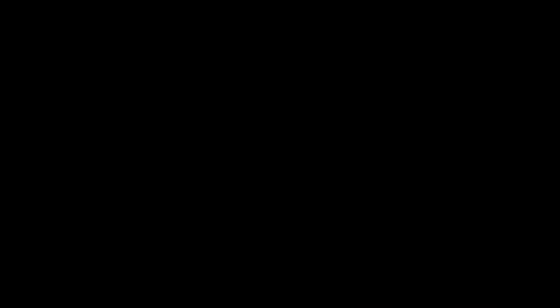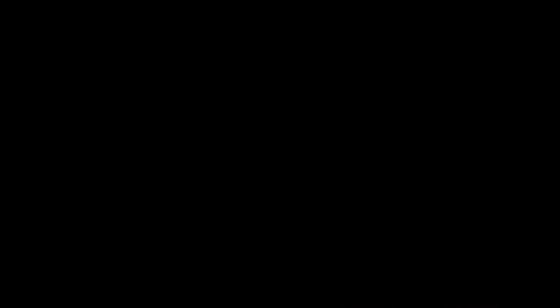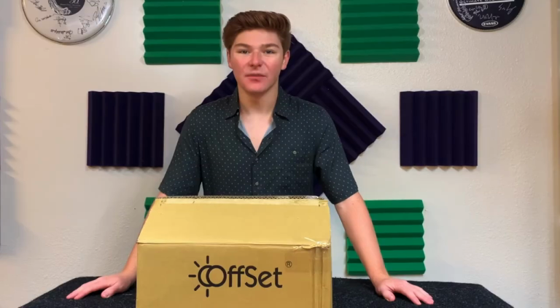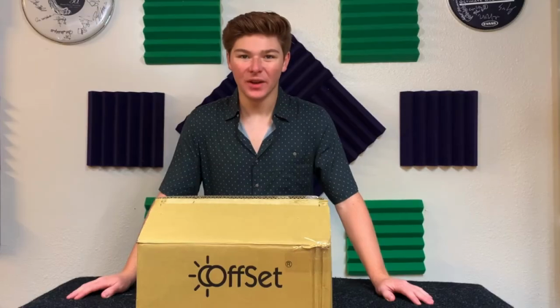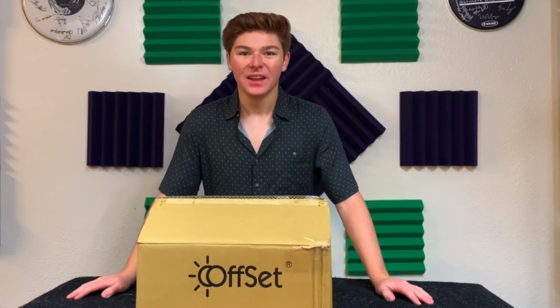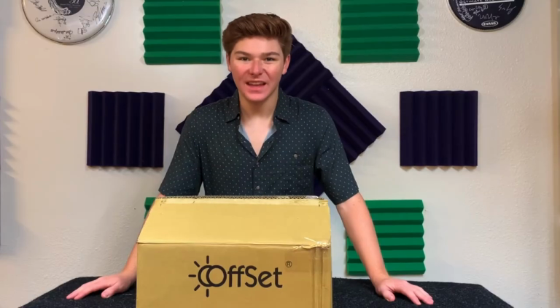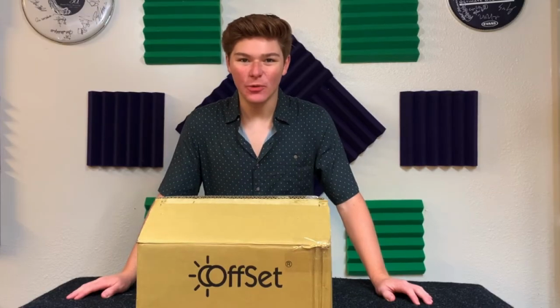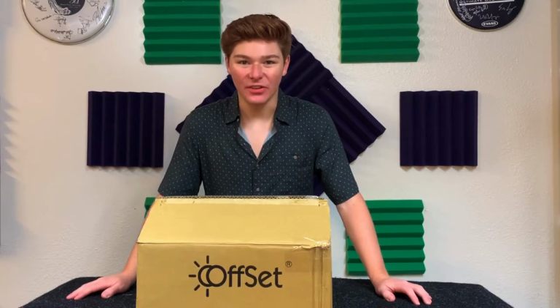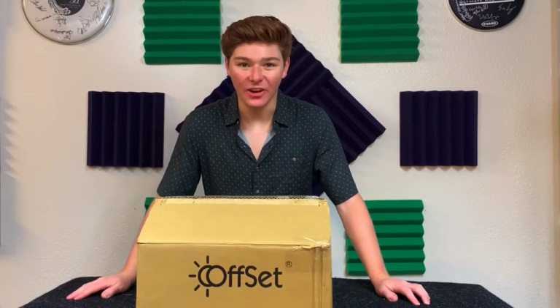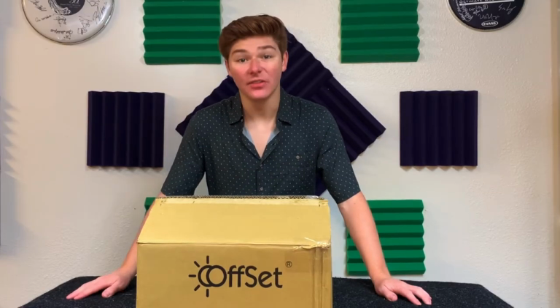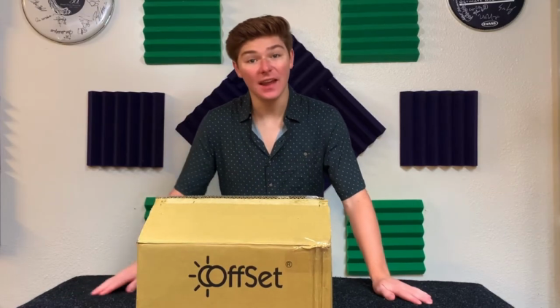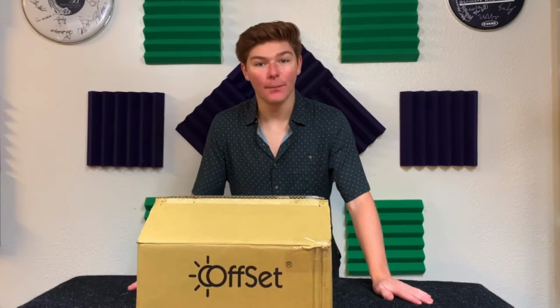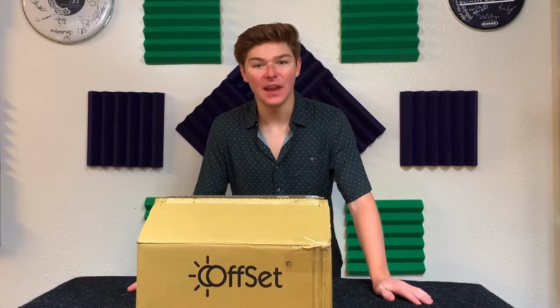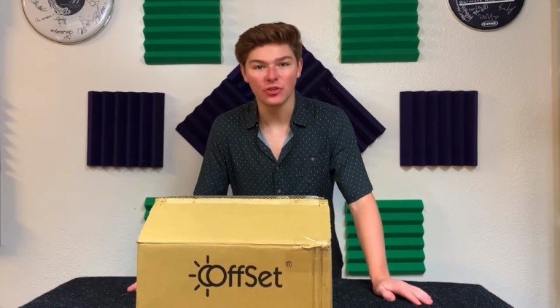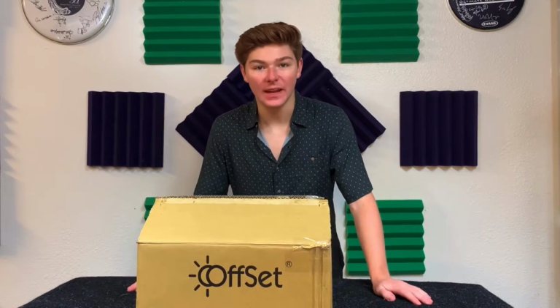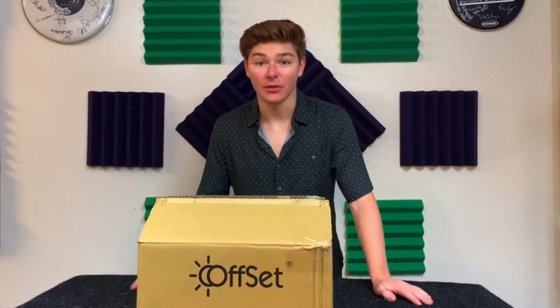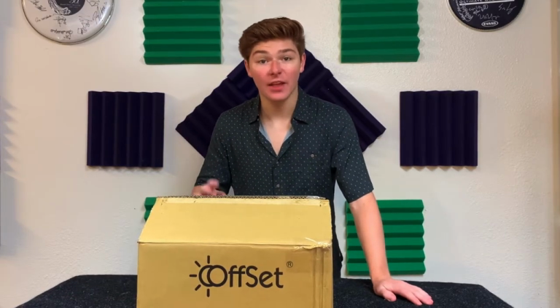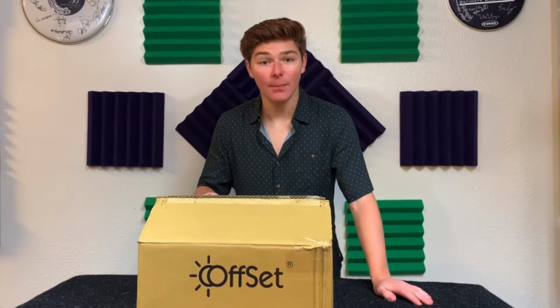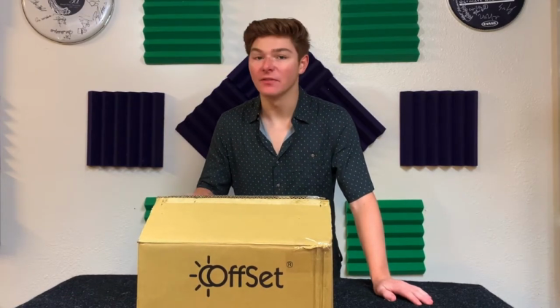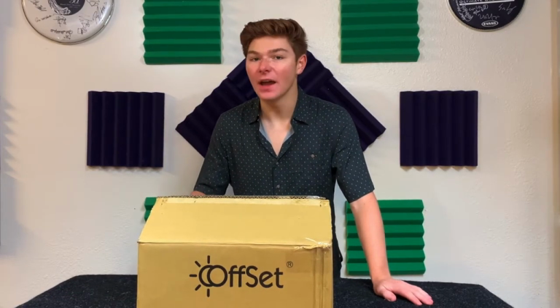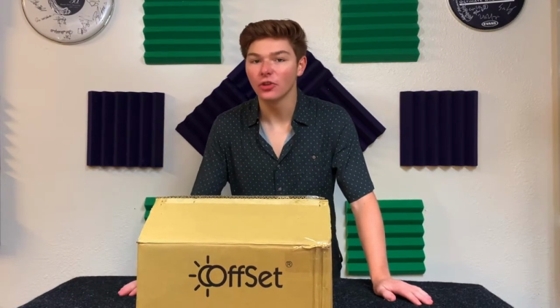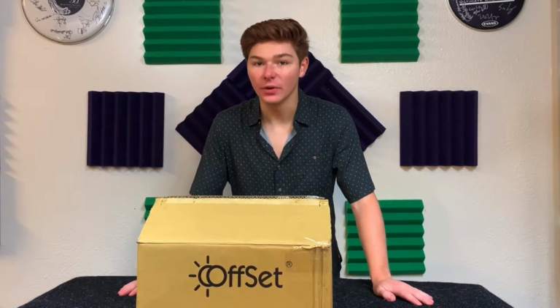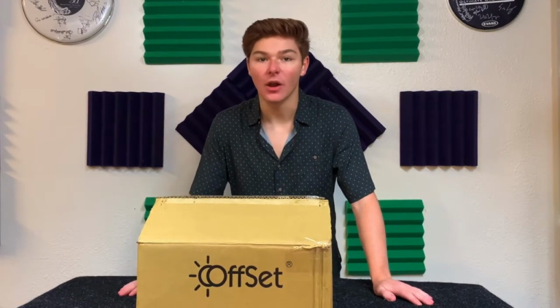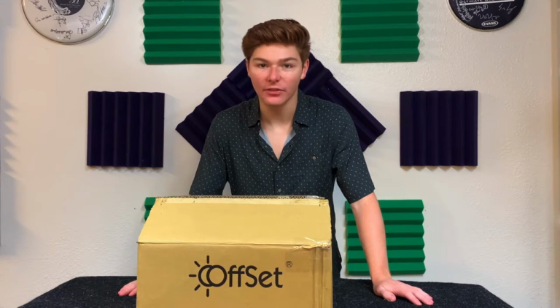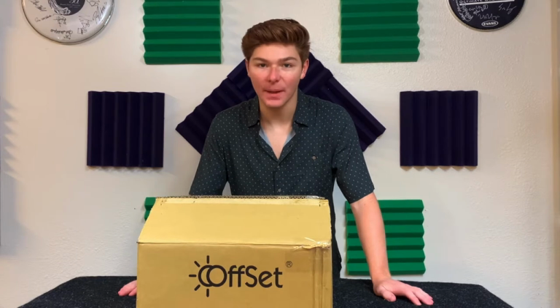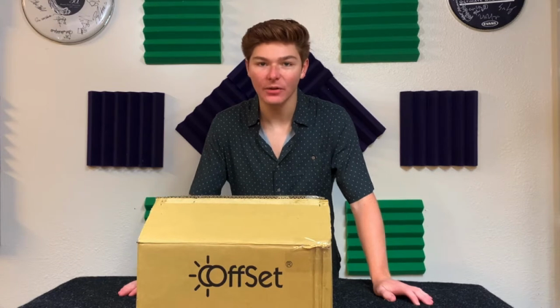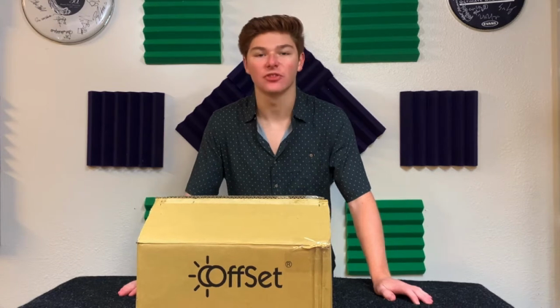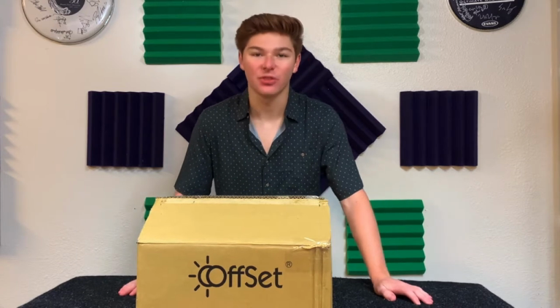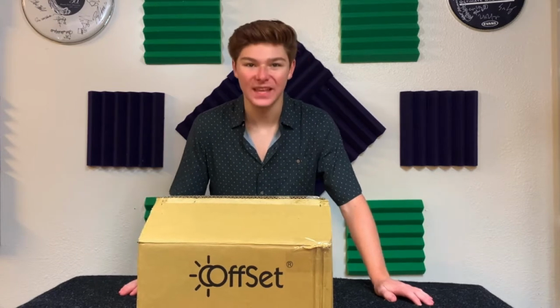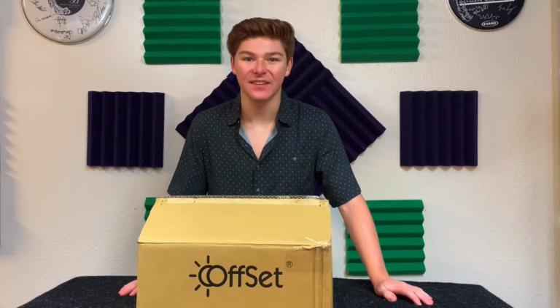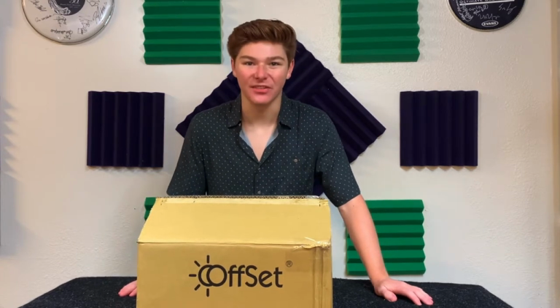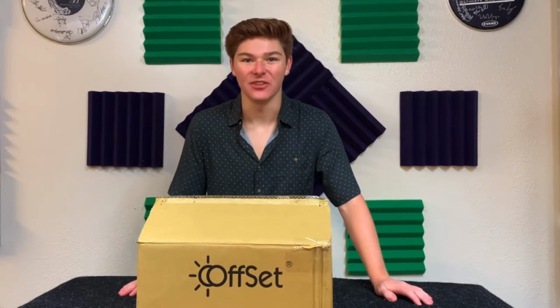Hey everyone, Nick Cubis here, and today I'll be demonstrating how to set up and fine-tune an offset pedal in just three easy stages.